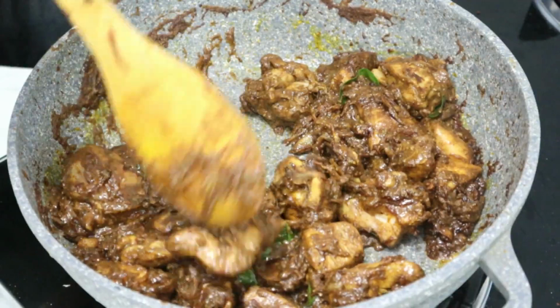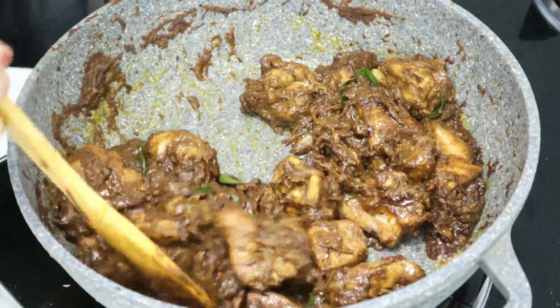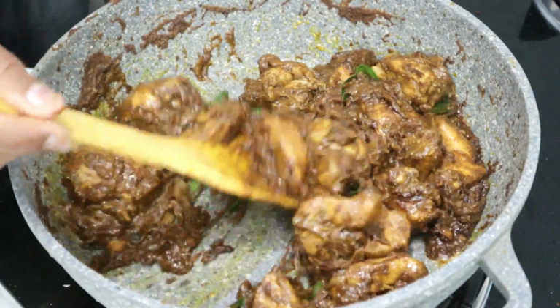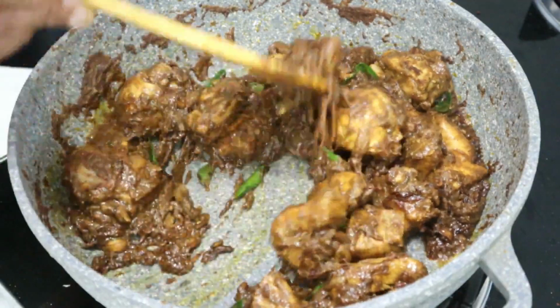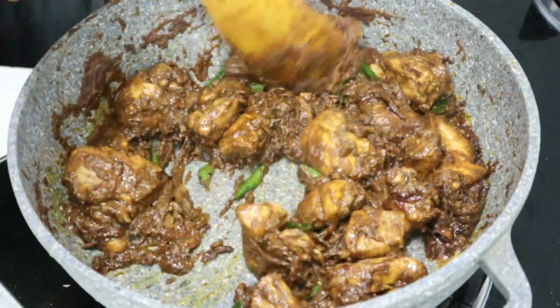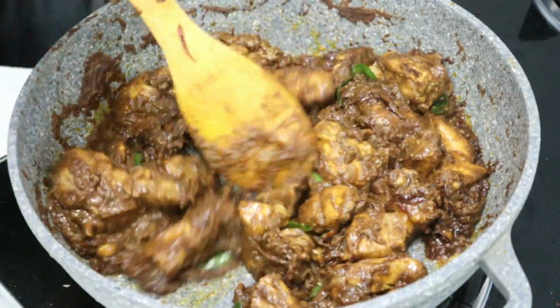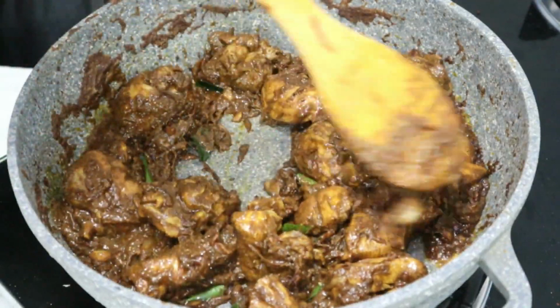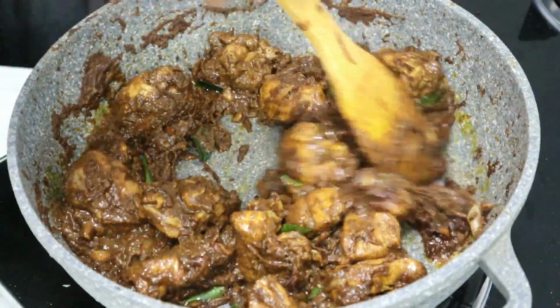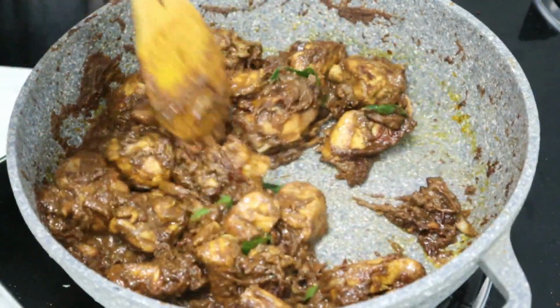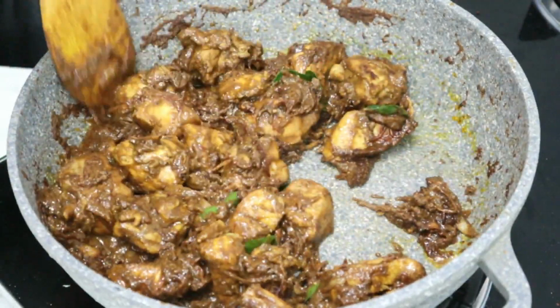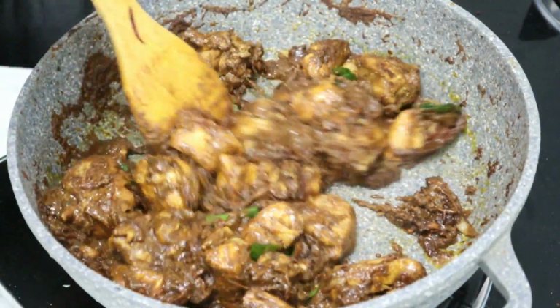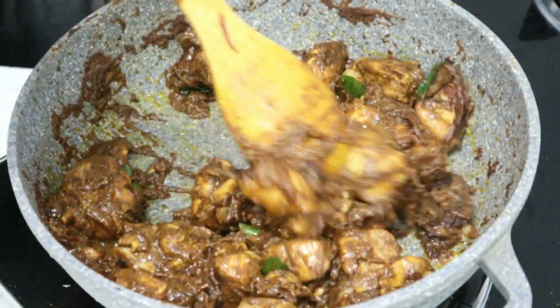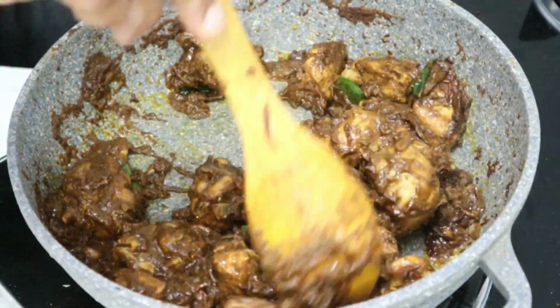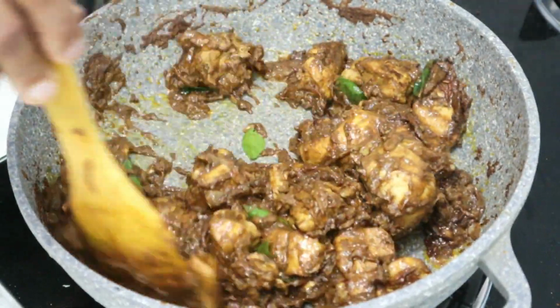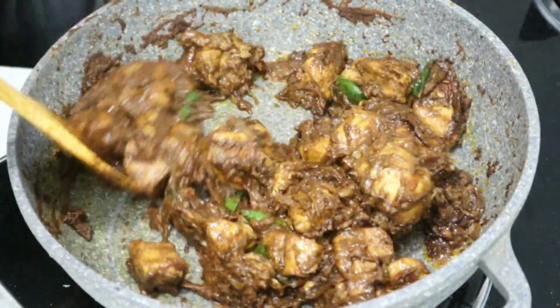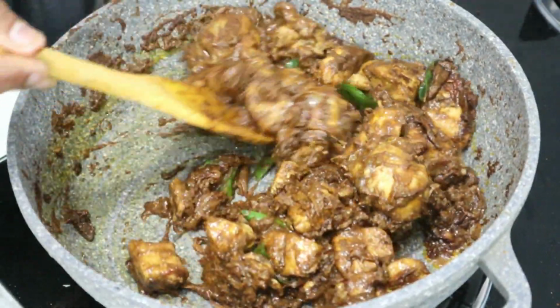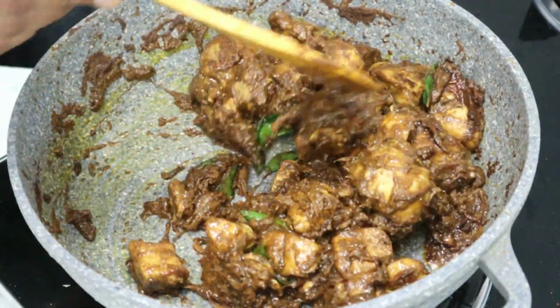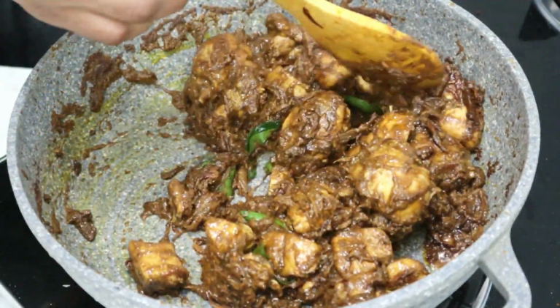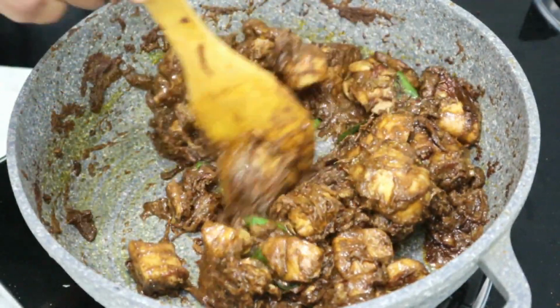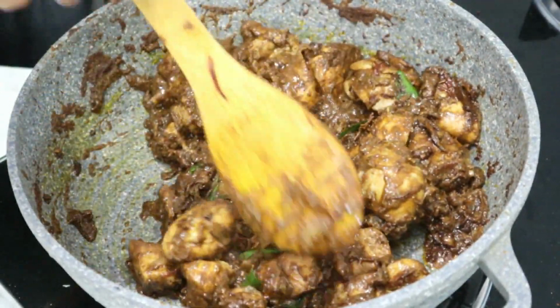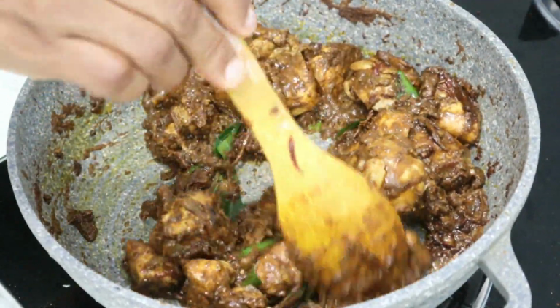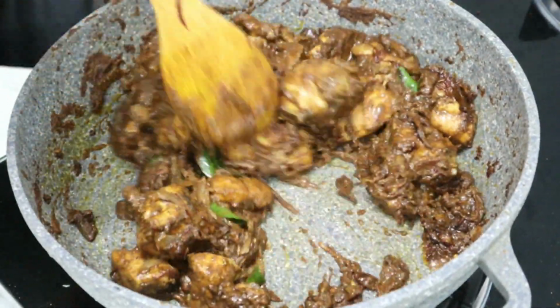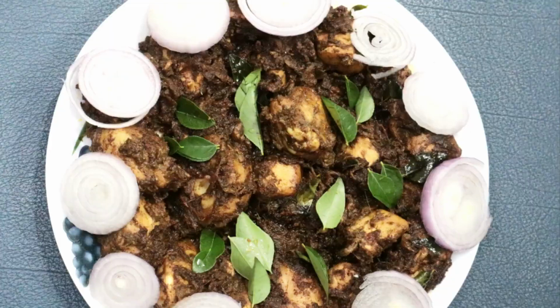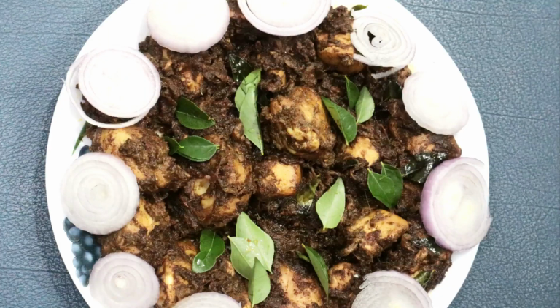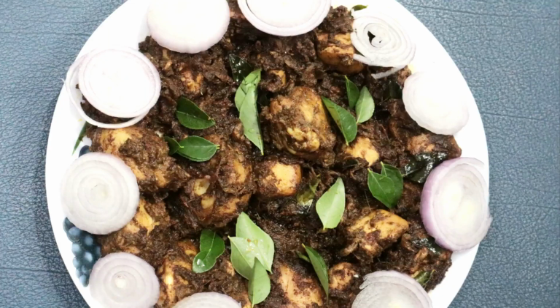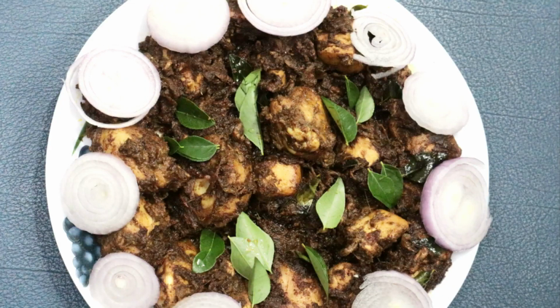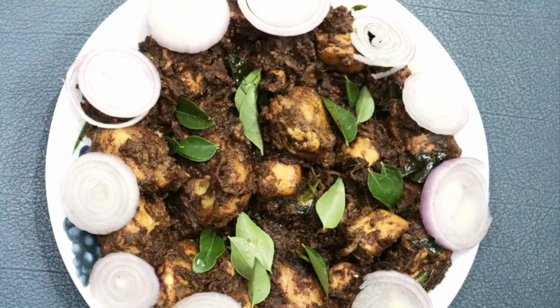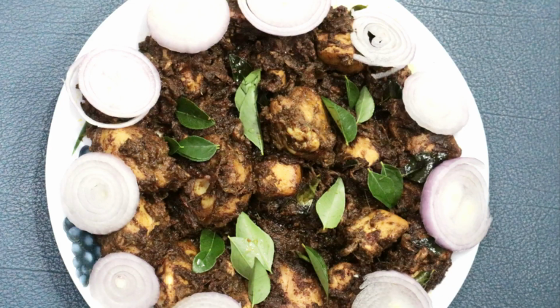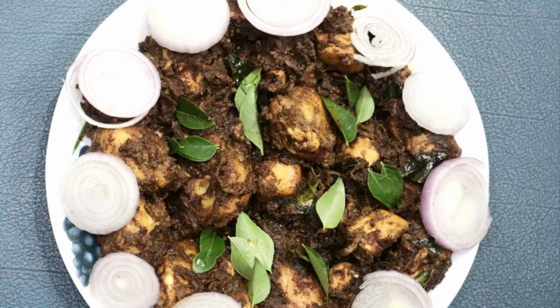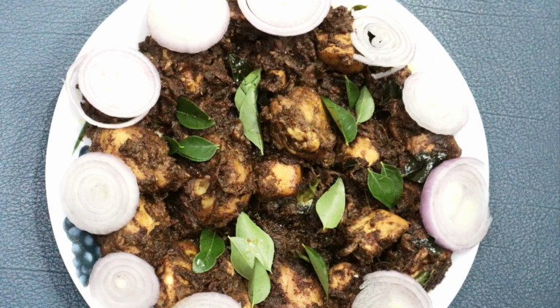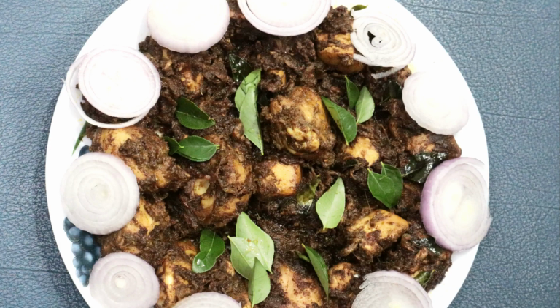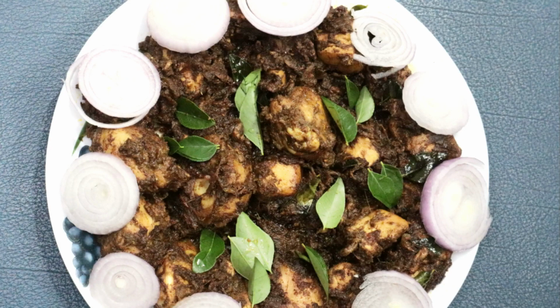Hello everyone! Welcome back again! Today I am going to eat chicken.